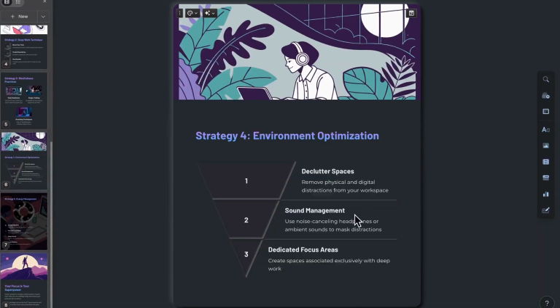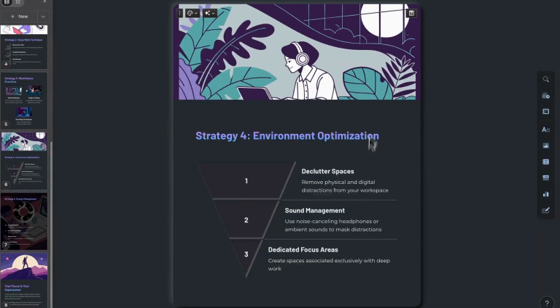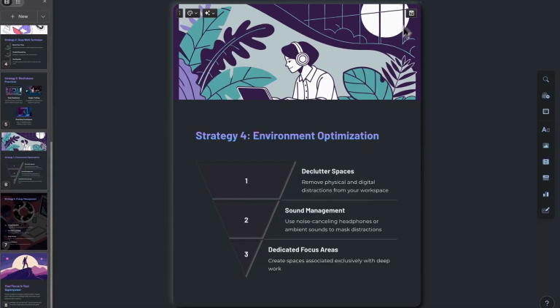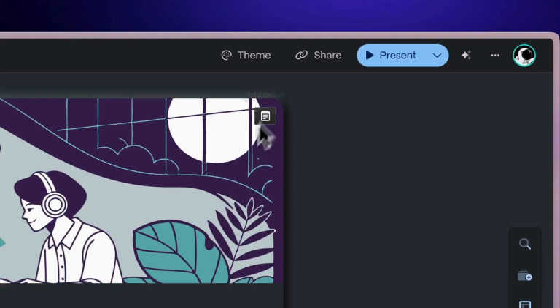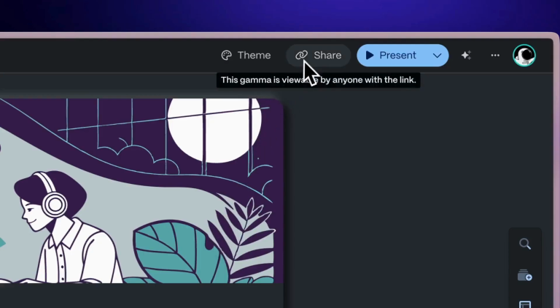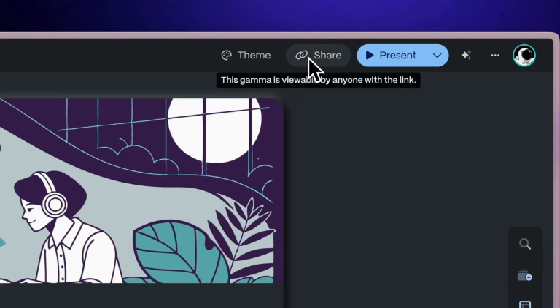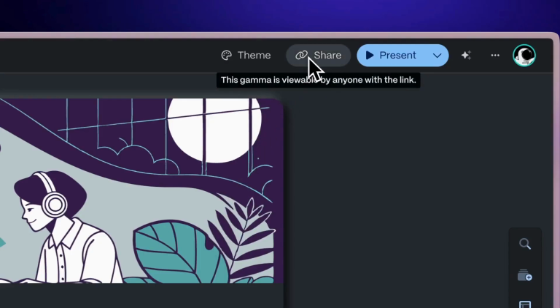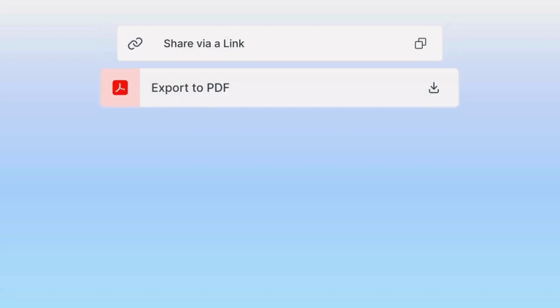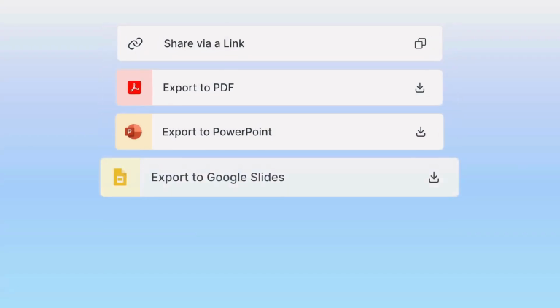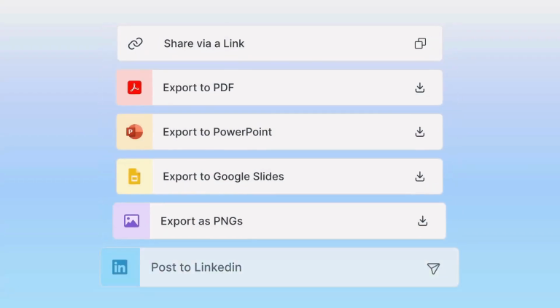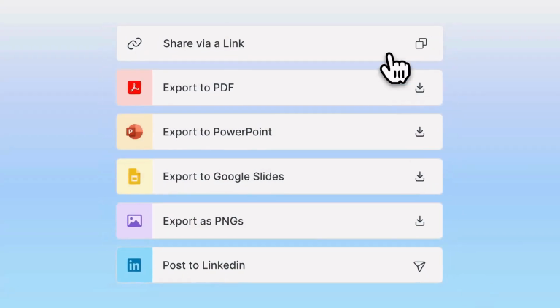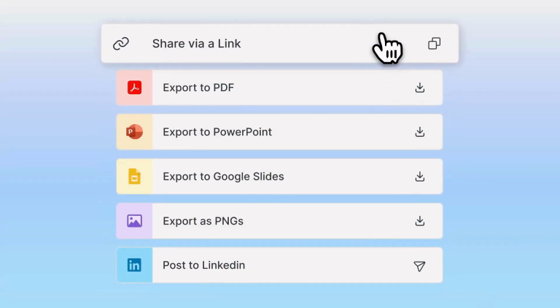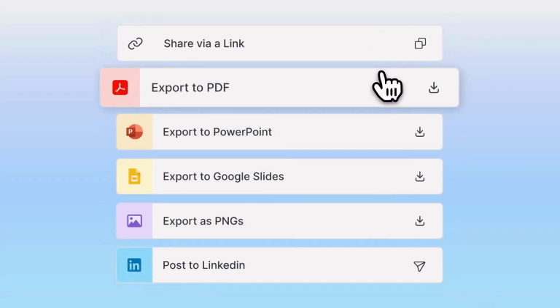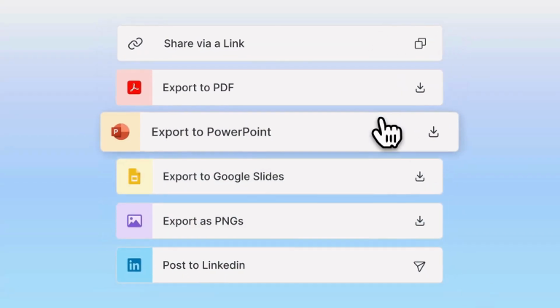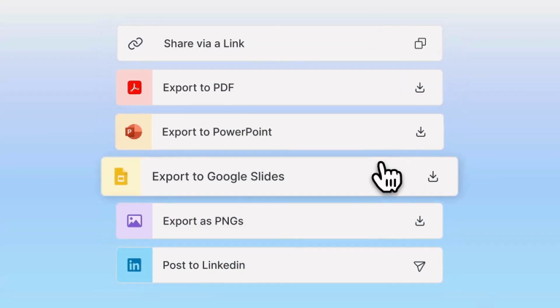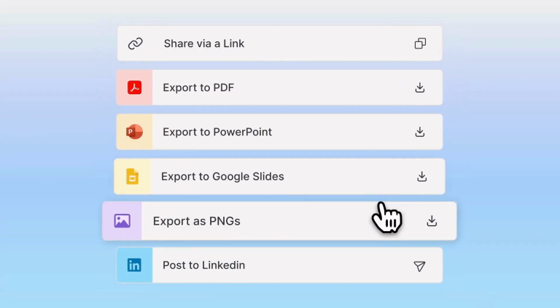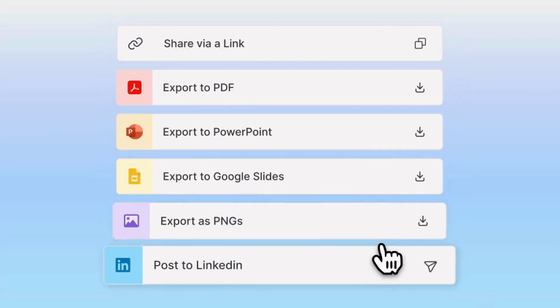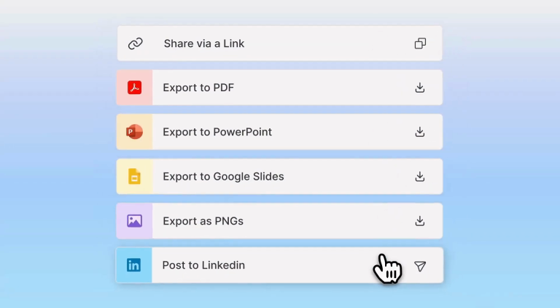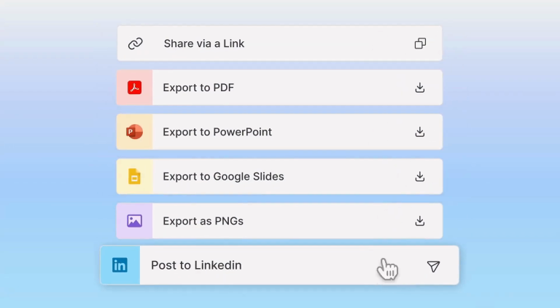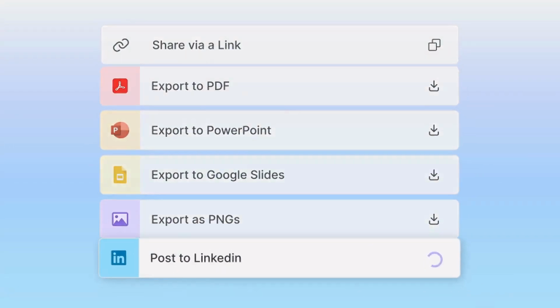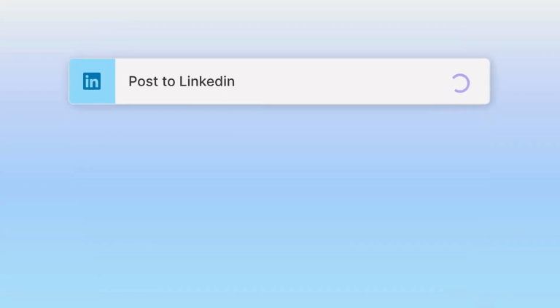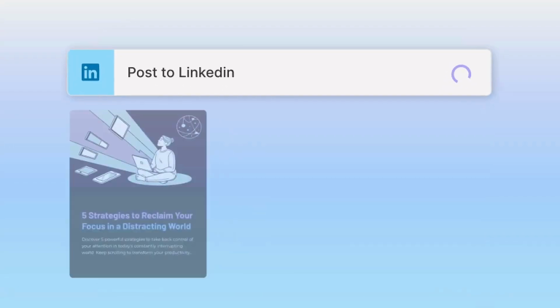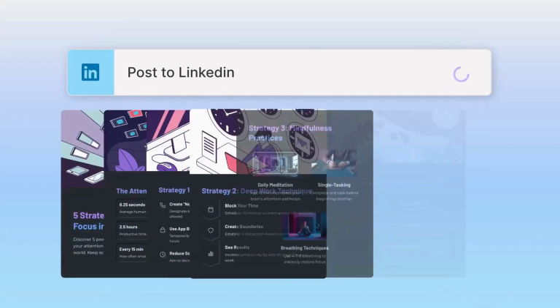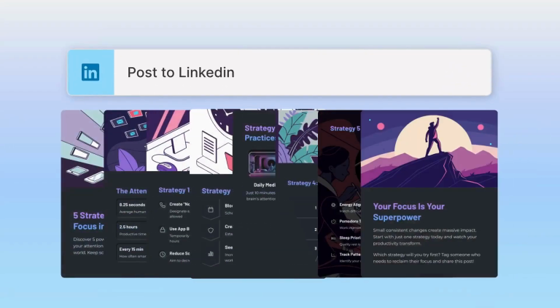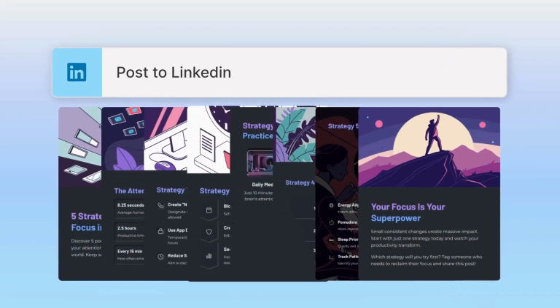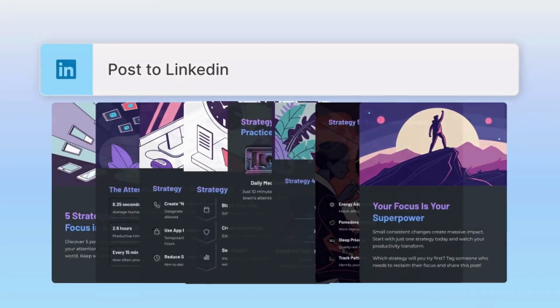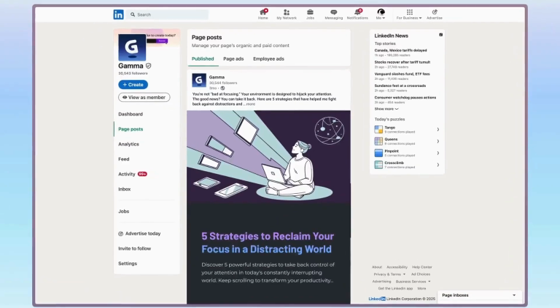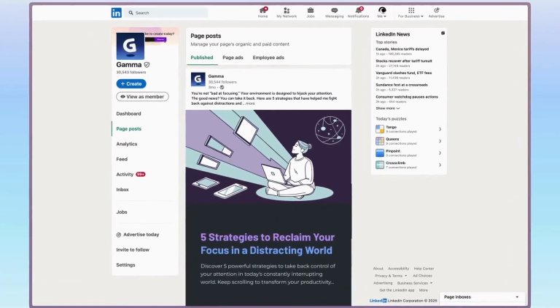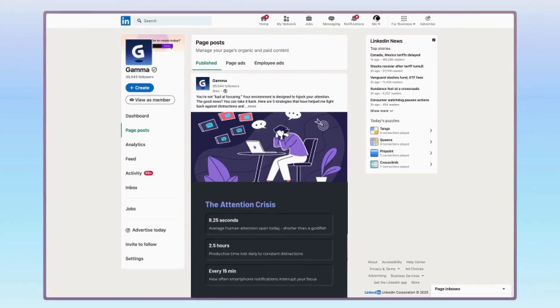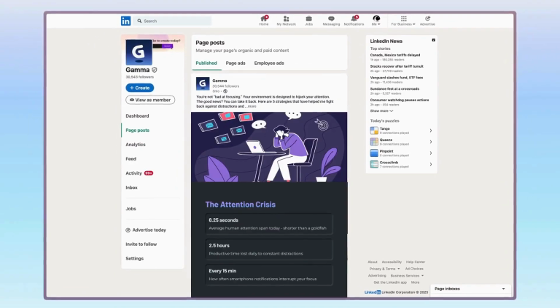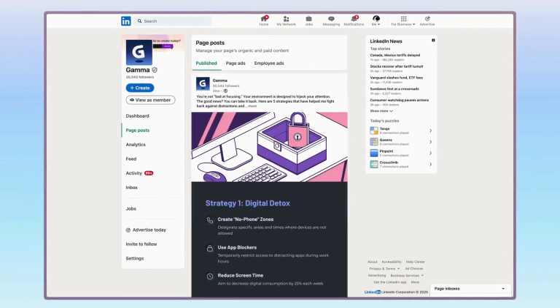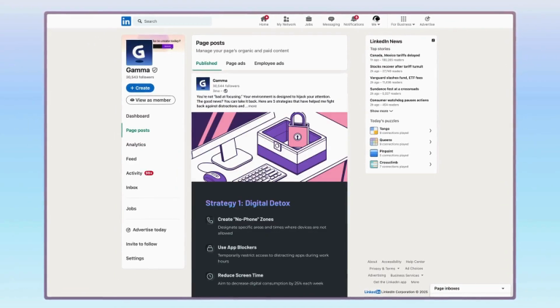When you're ready to share, you can export your project to PDF, PowerPoint, or simply generate a live shareable link with just one click.